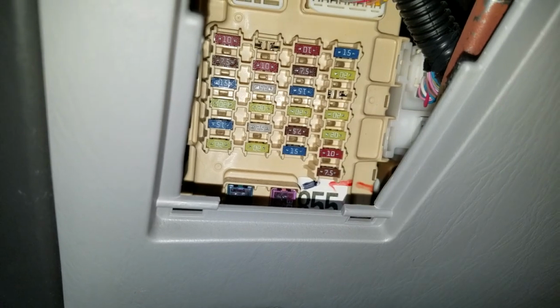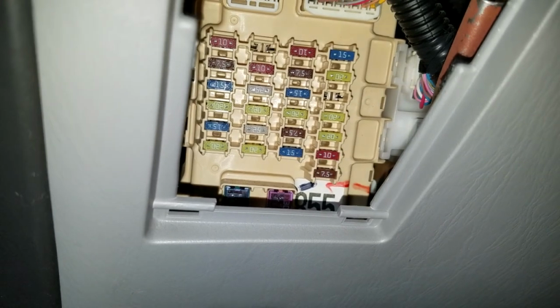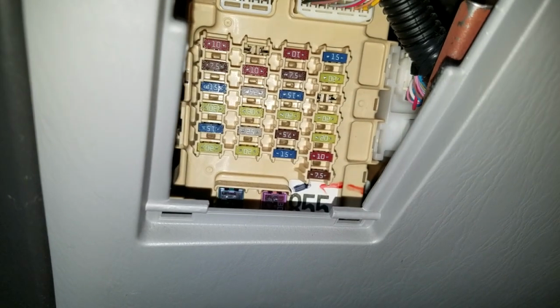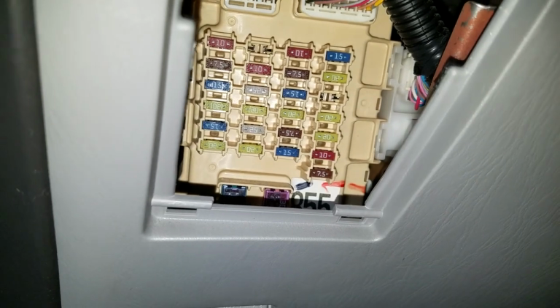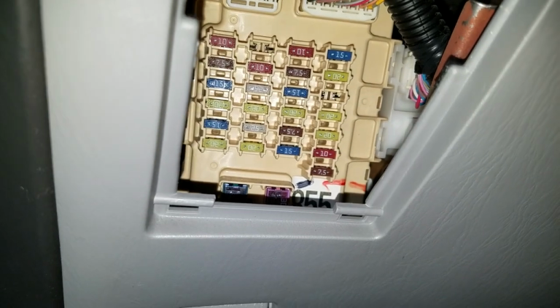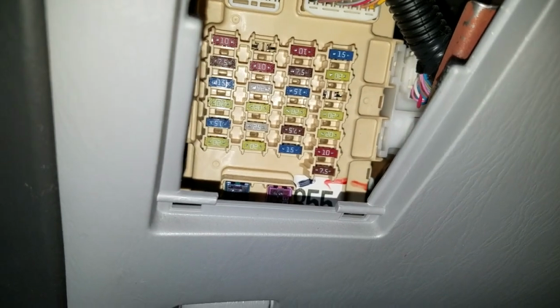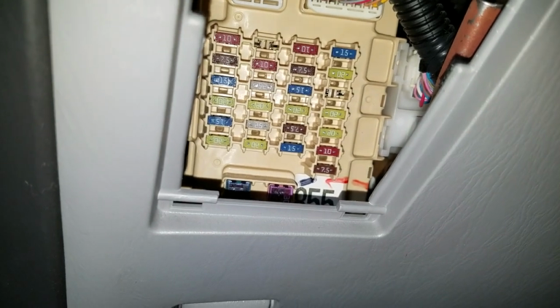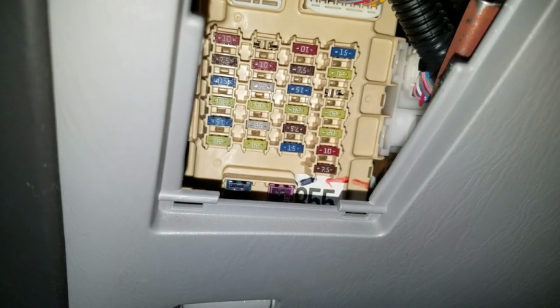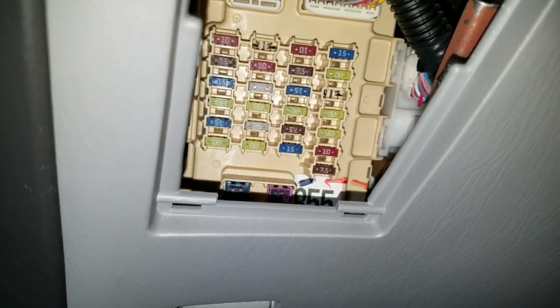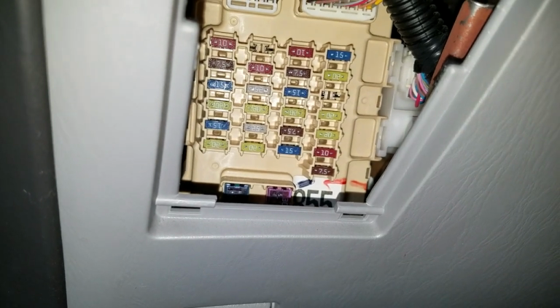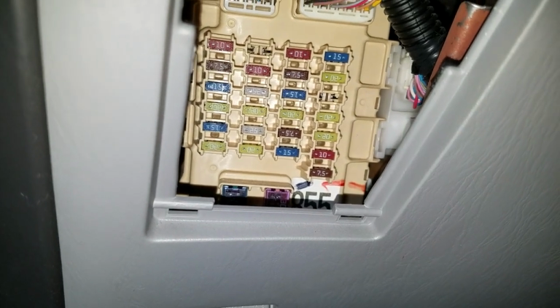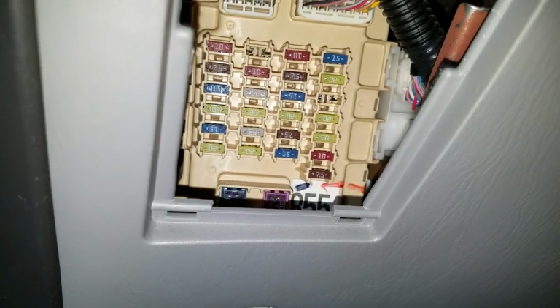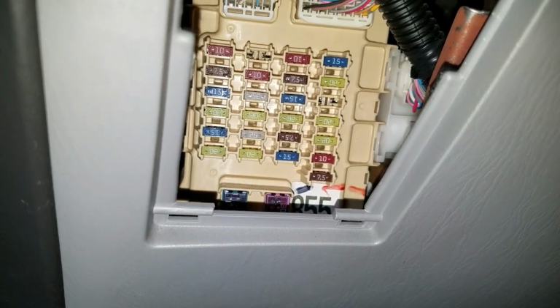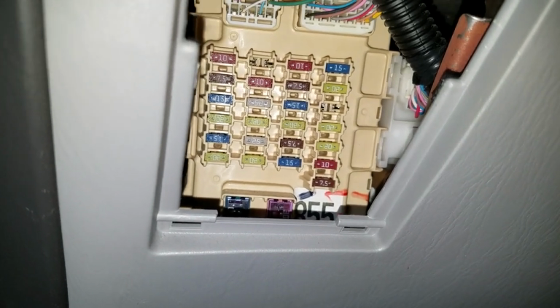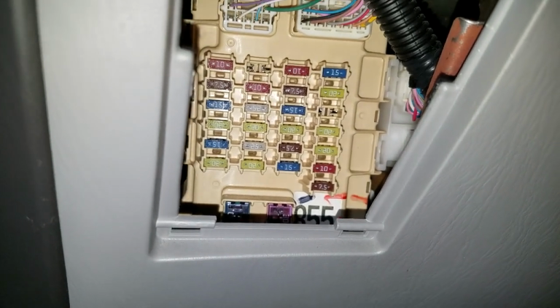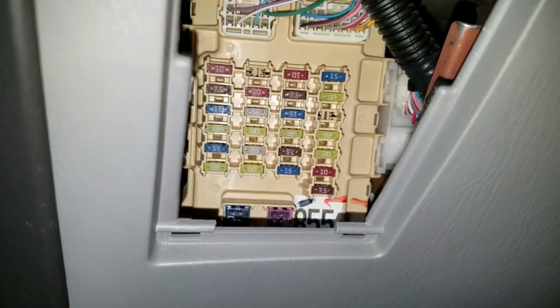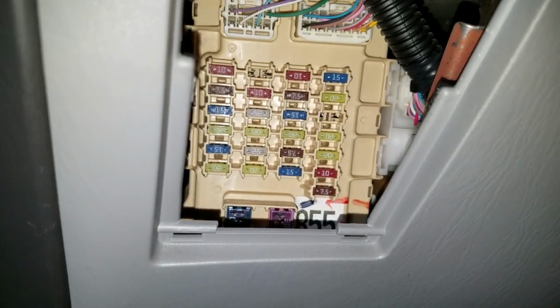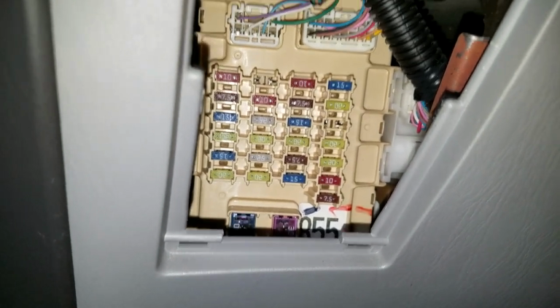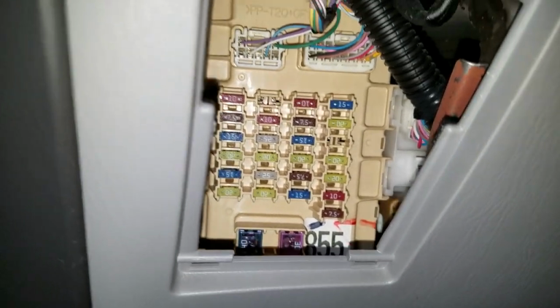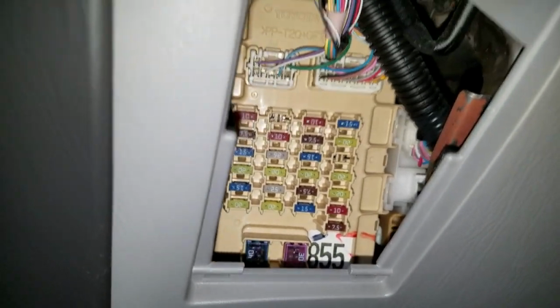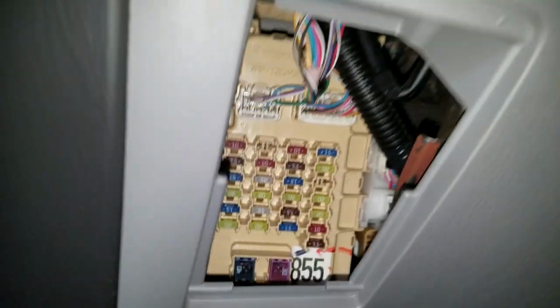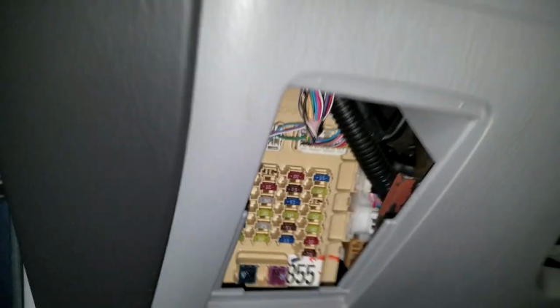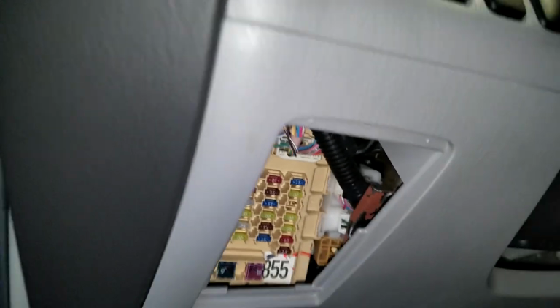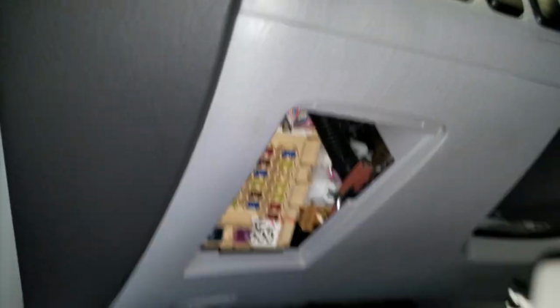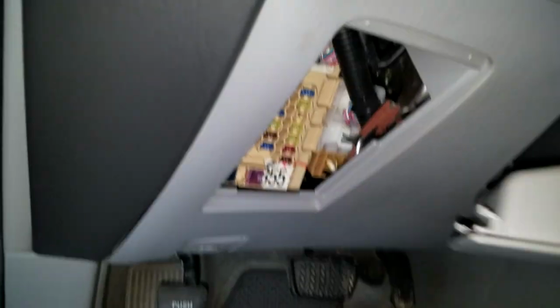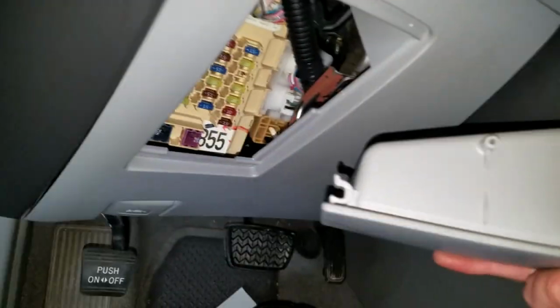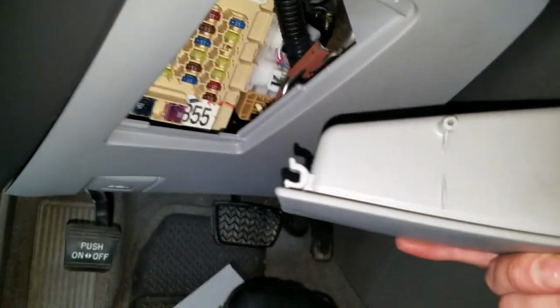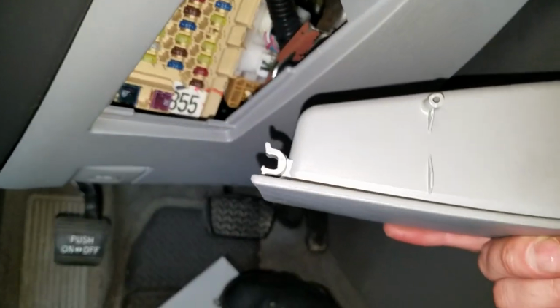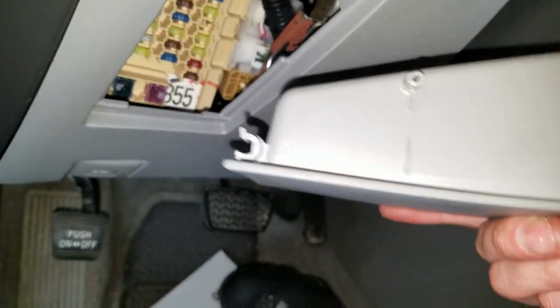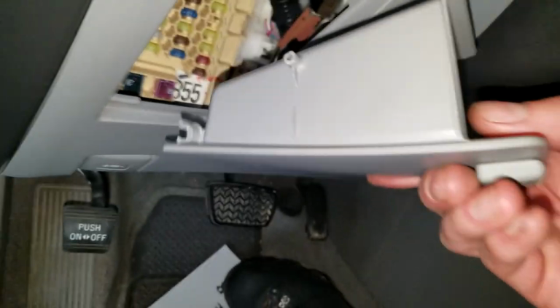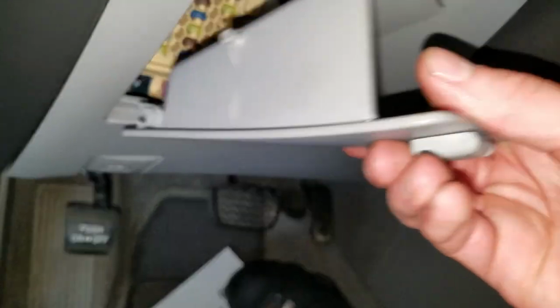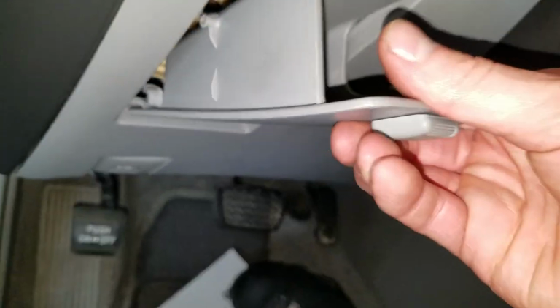So if you don't care about heated seats and you want to charge something up, go ahead and snatch that out. Put this back like so.